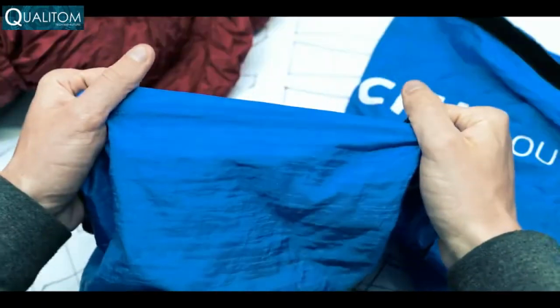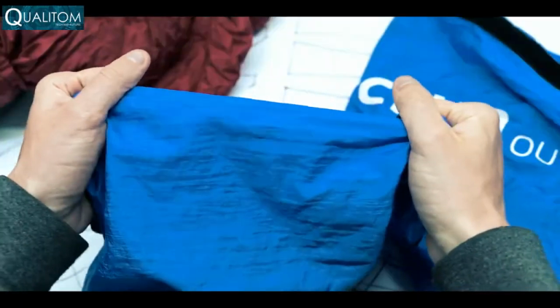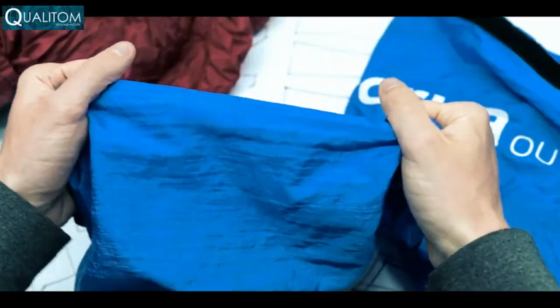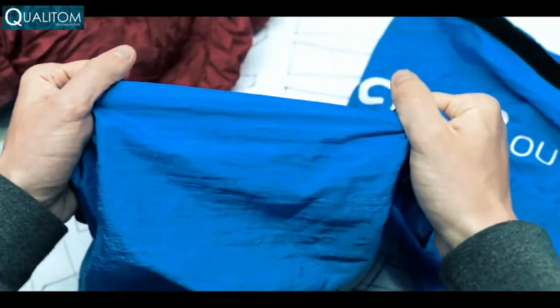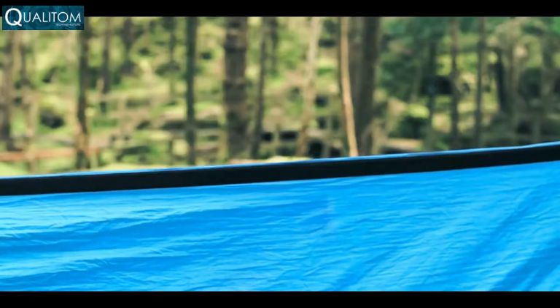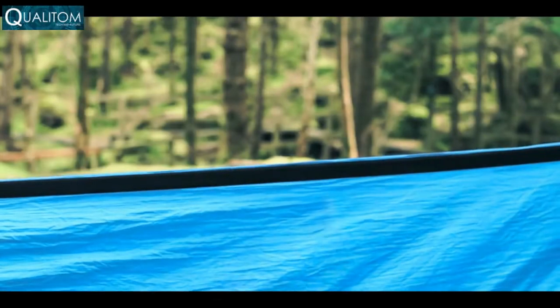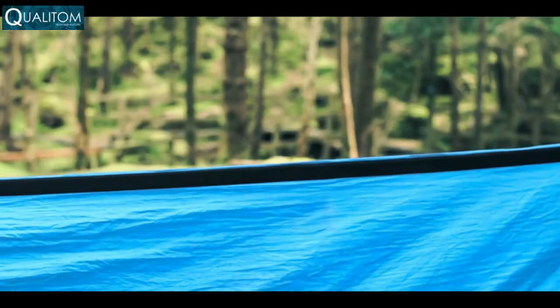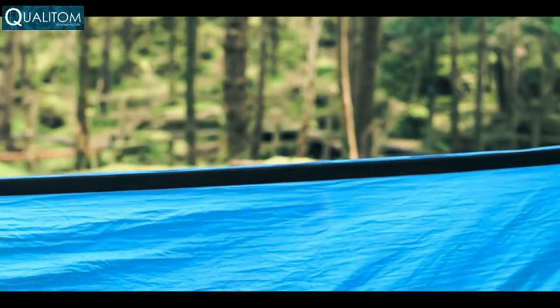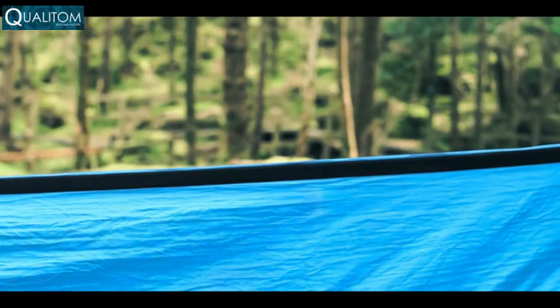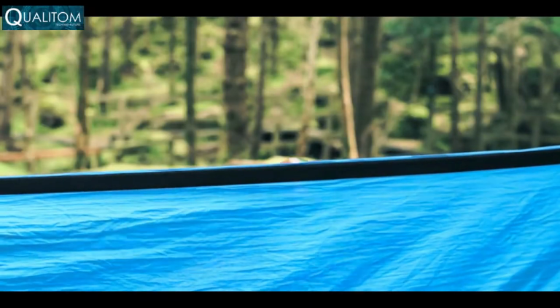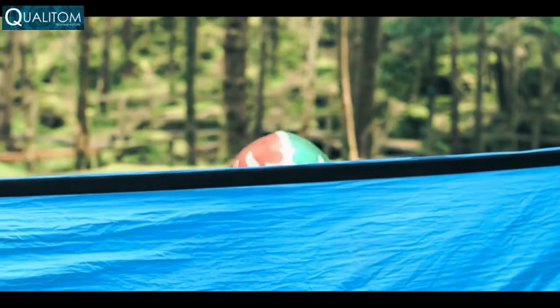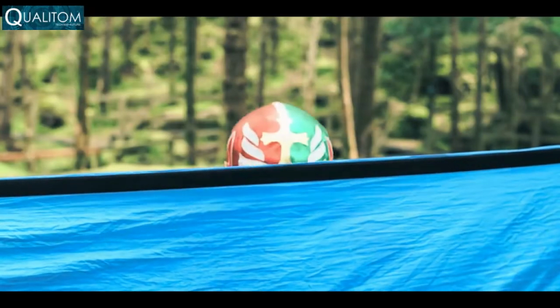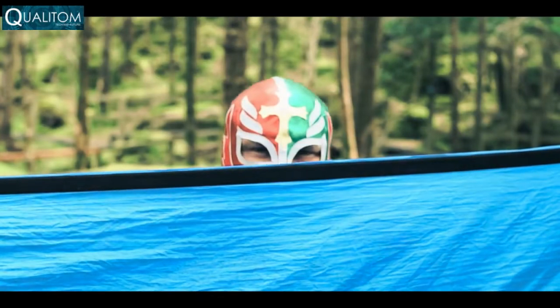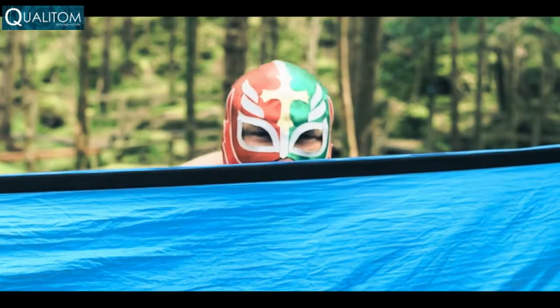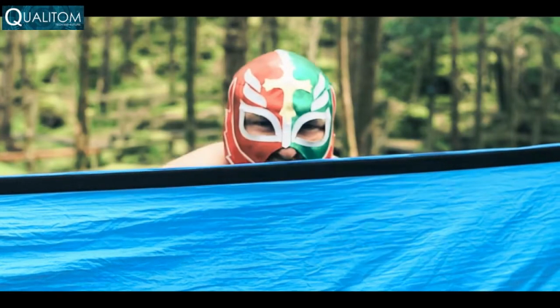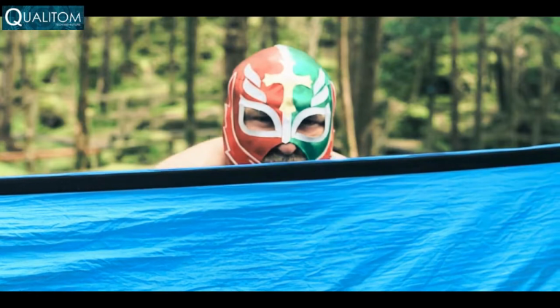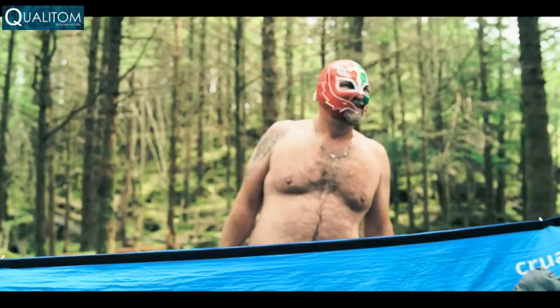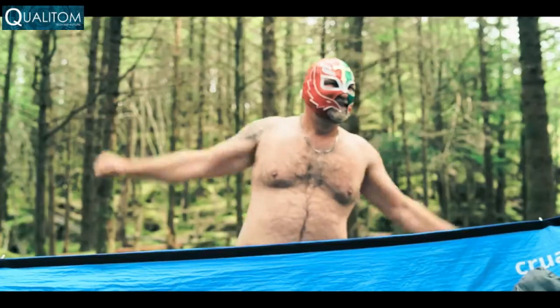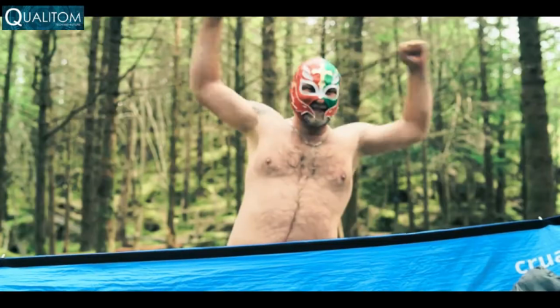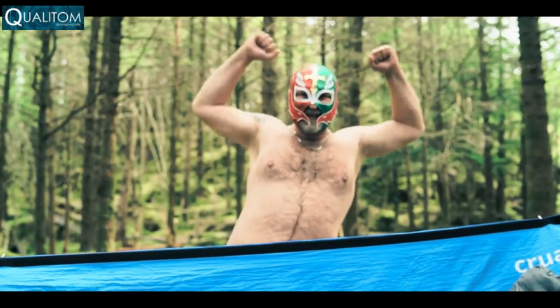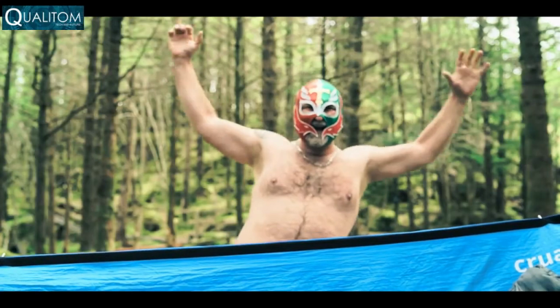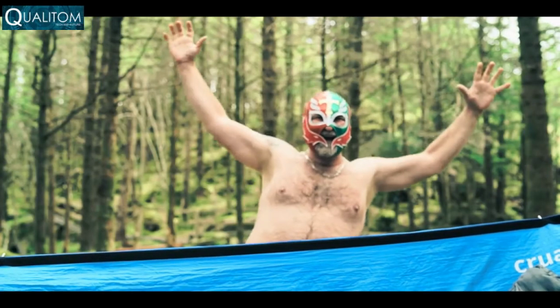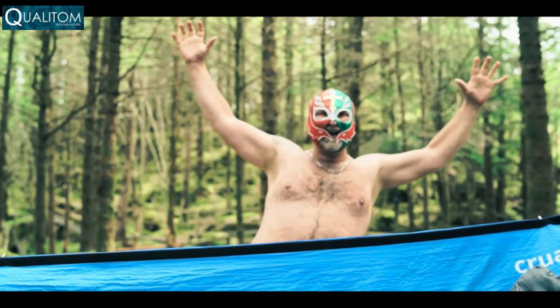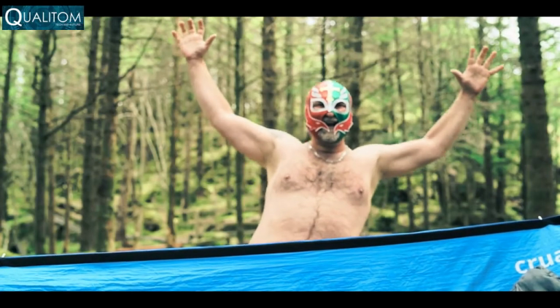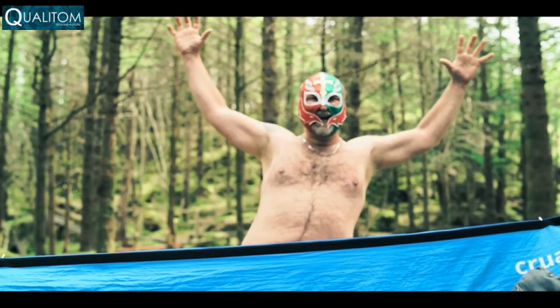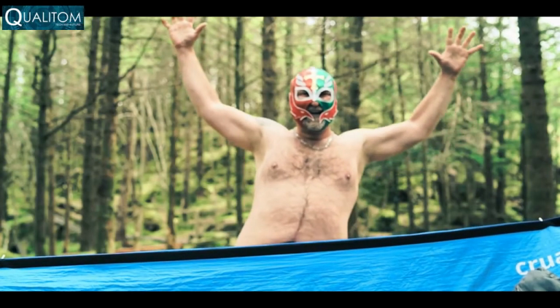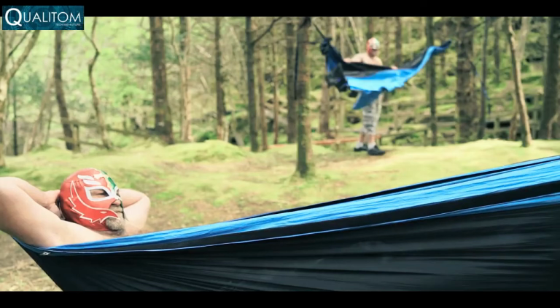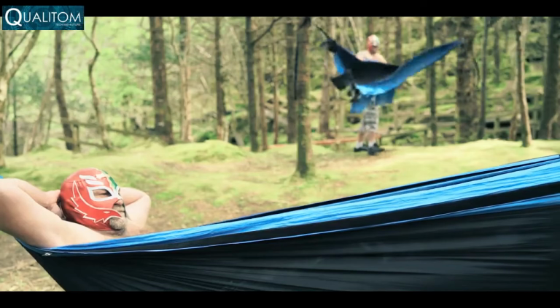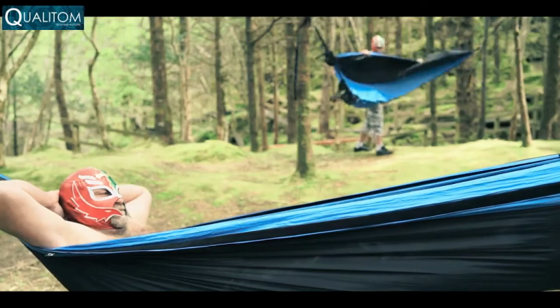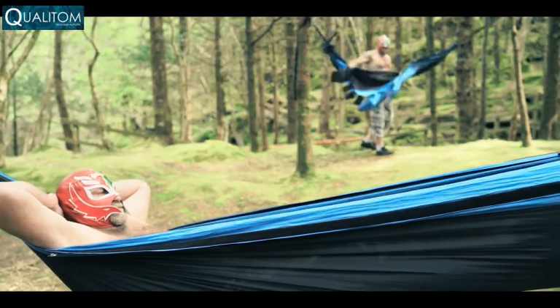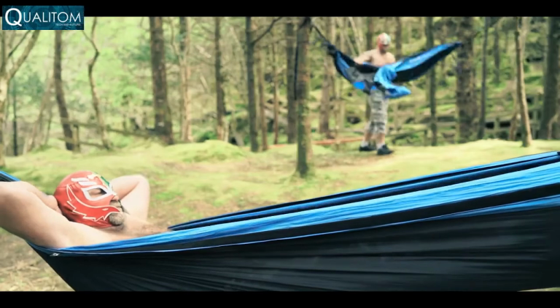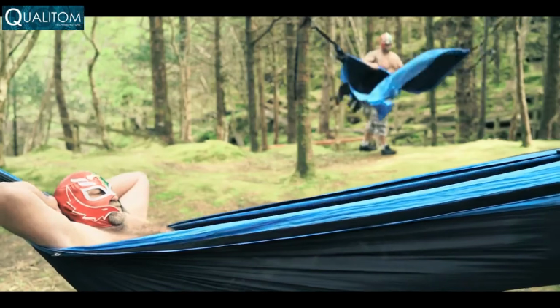Materials matter, so we worked hard to make sure the new Koala was strong. Super strong. Strong enough to hold 450 pounds.